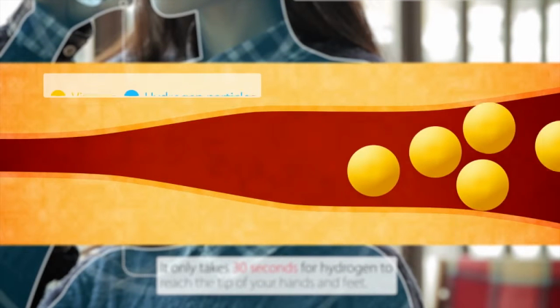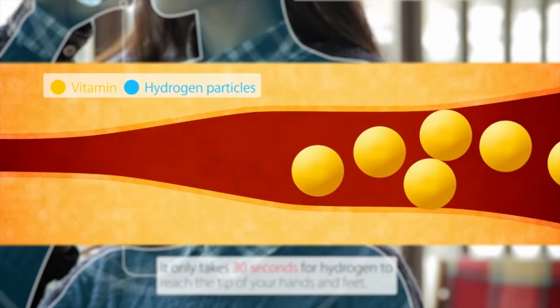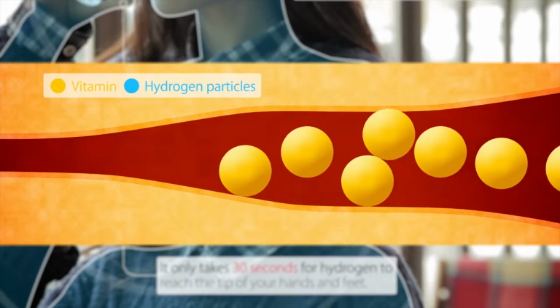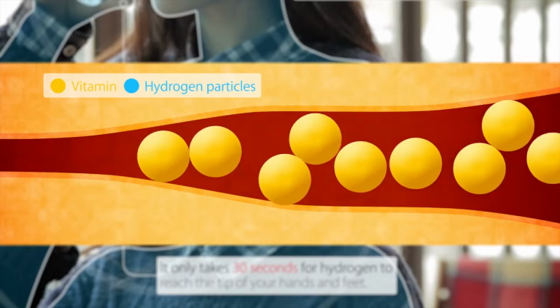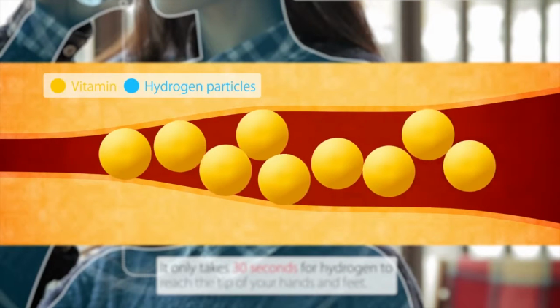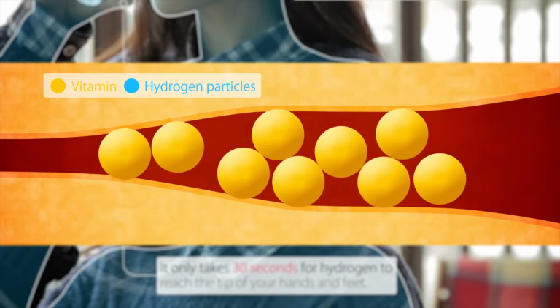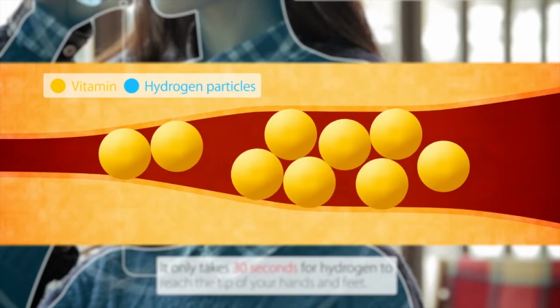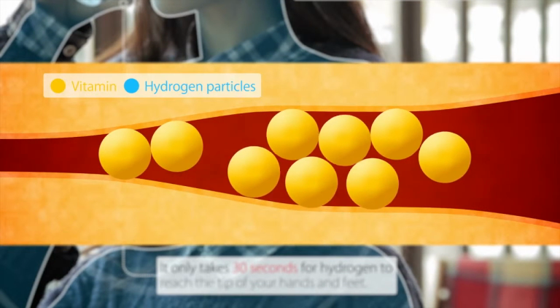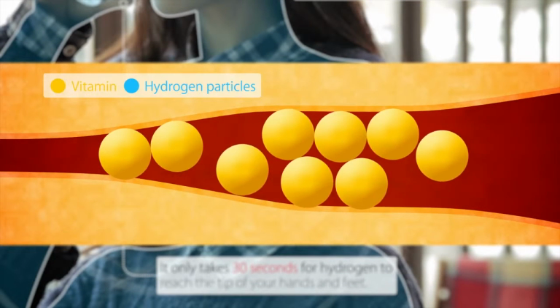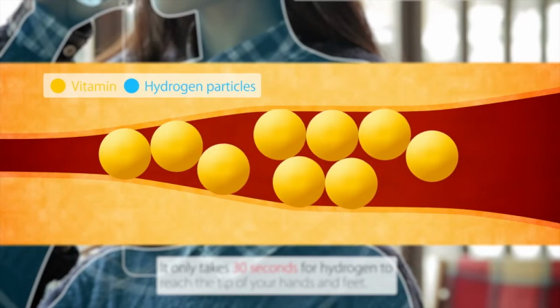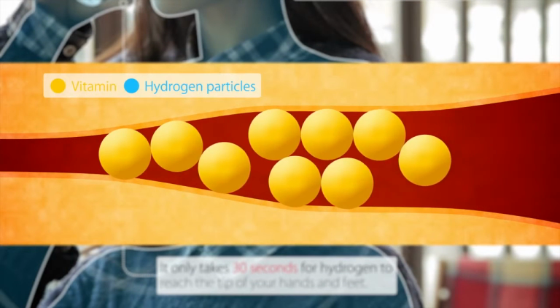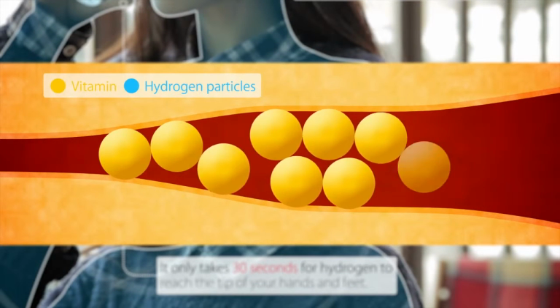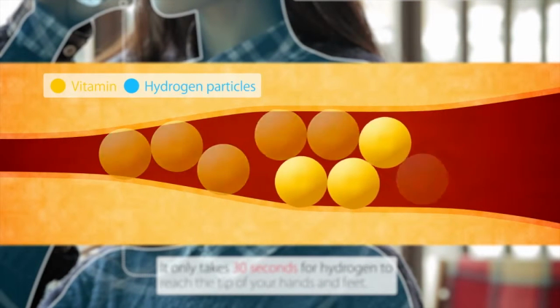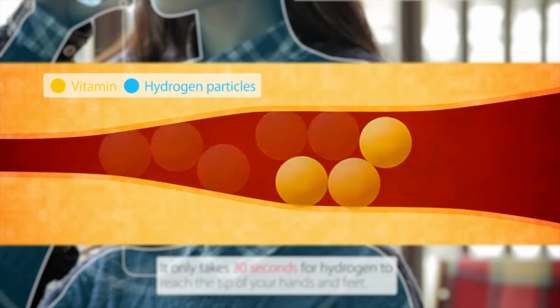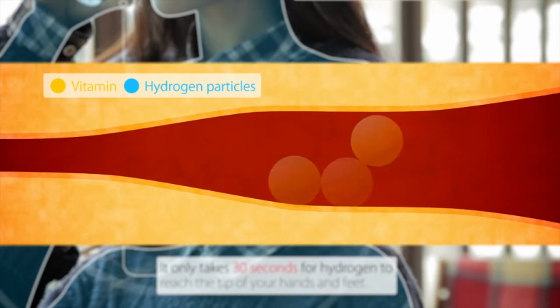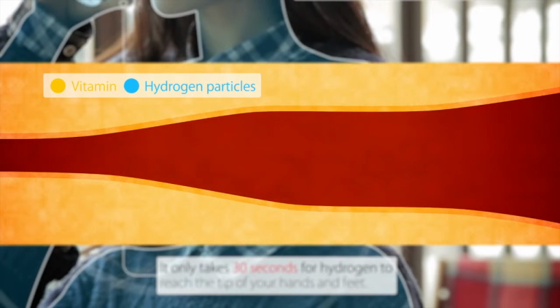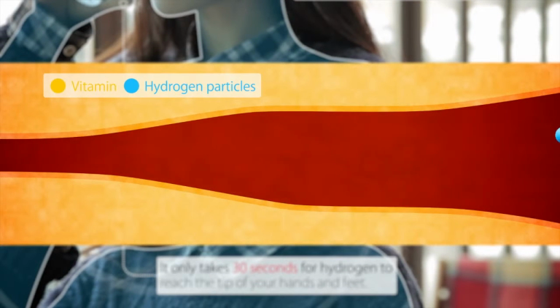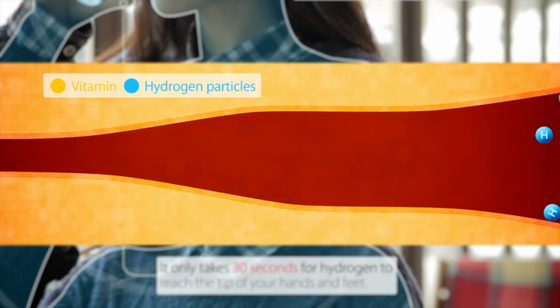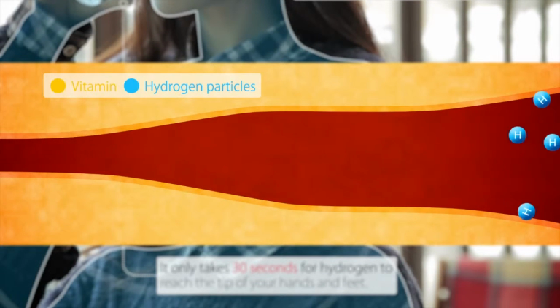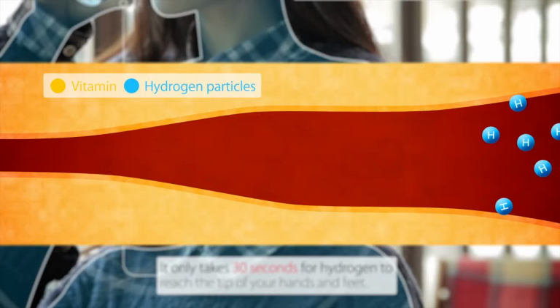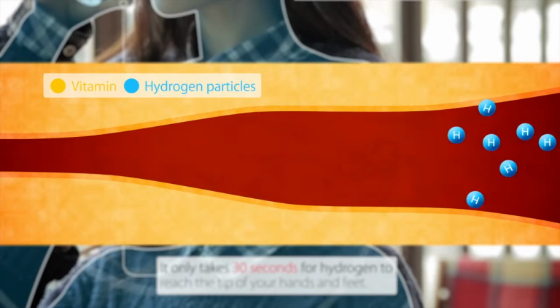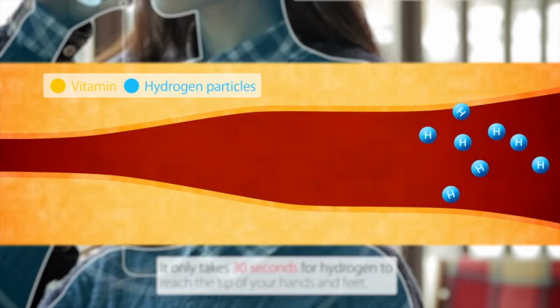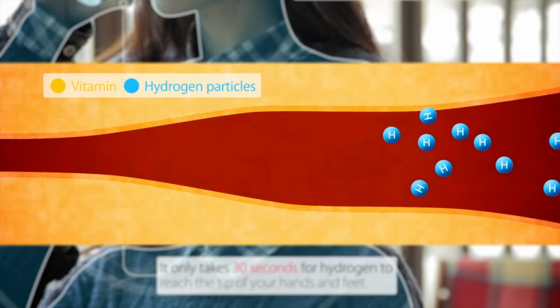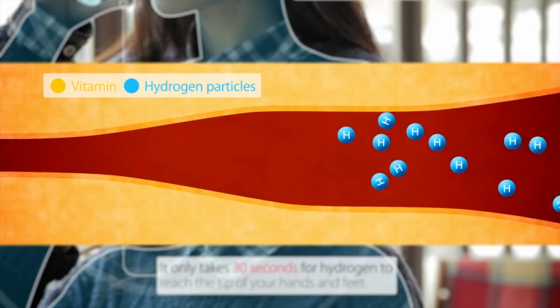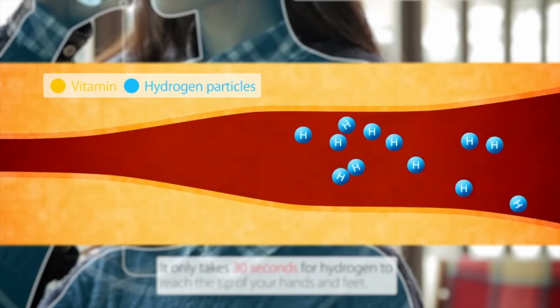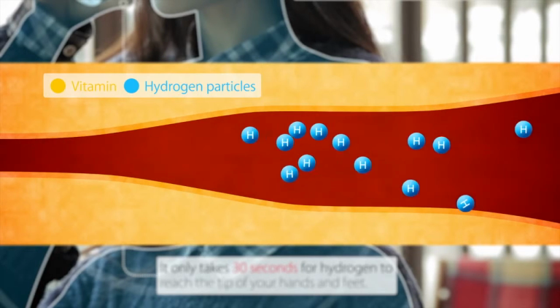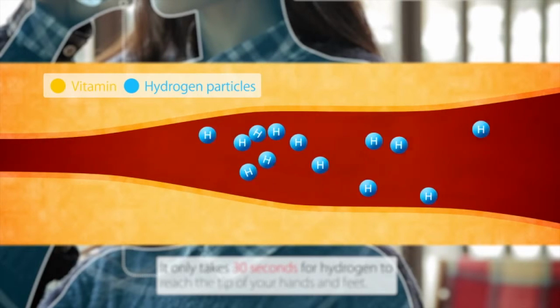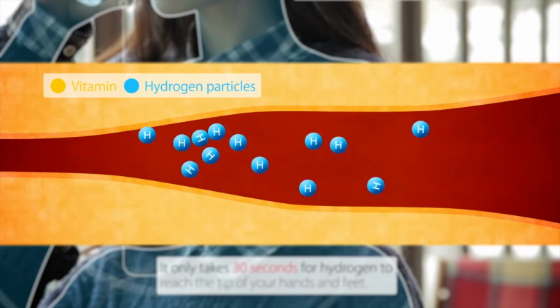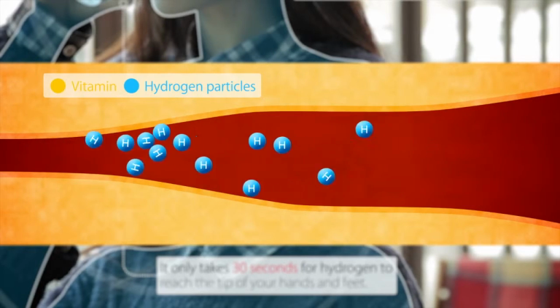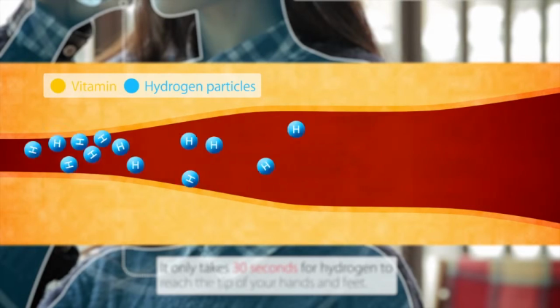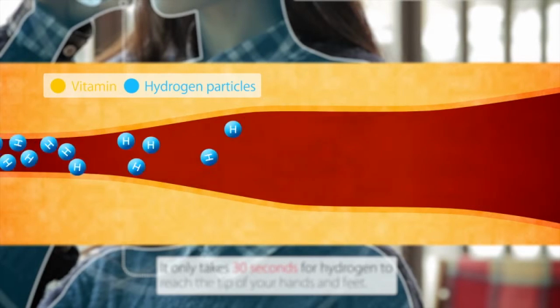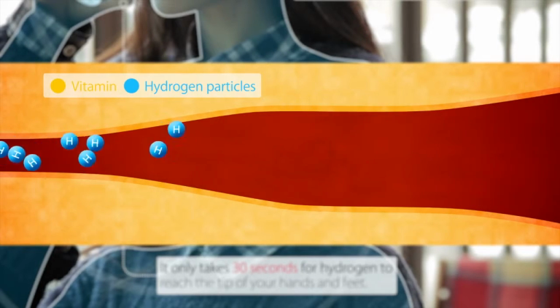Unlike vitamins, which have large clusters, hydrogen can pass the blood-brain barrier easily, clearing your head instantly.